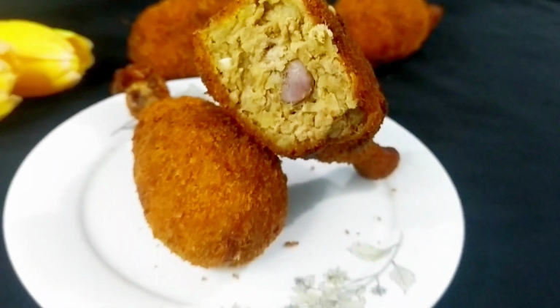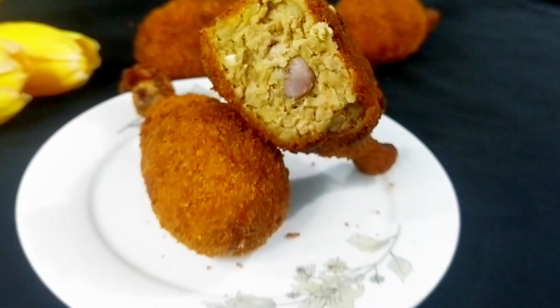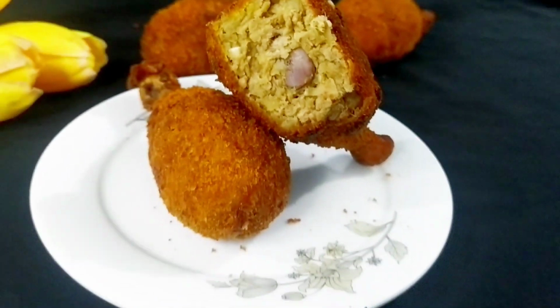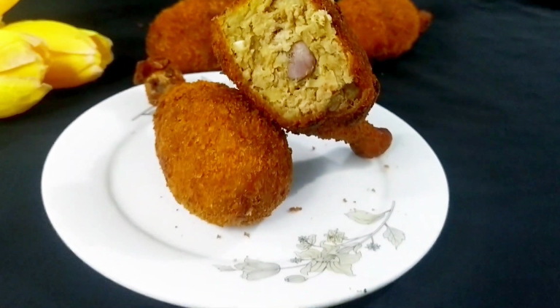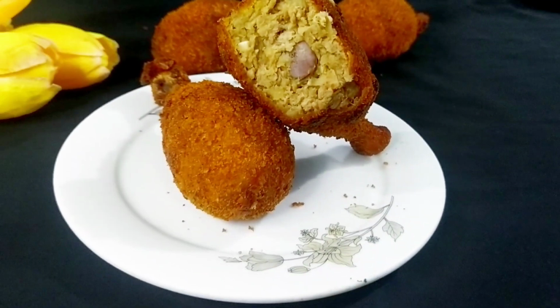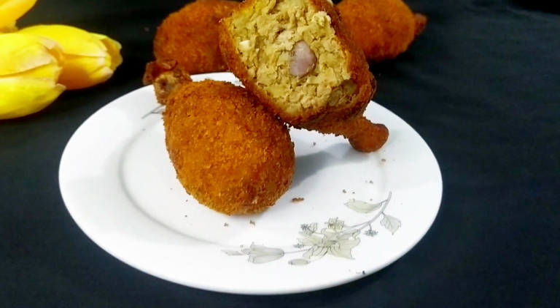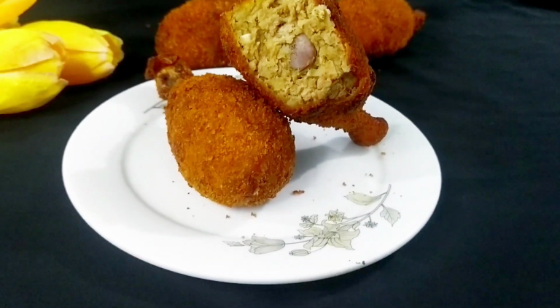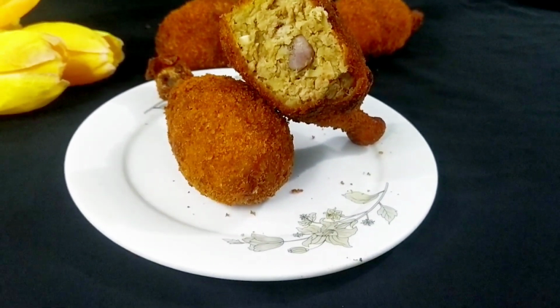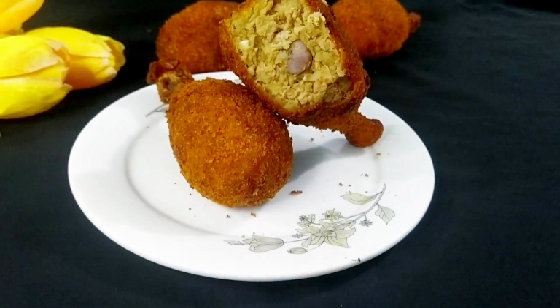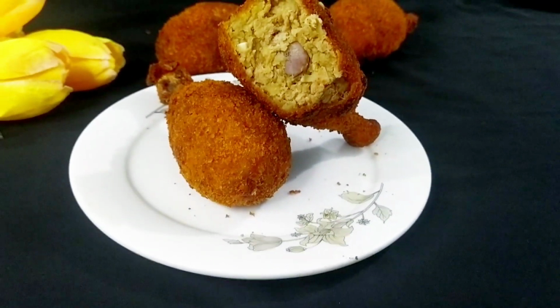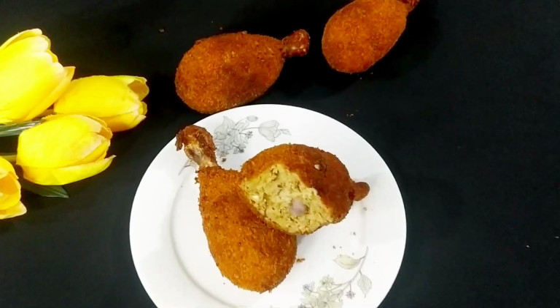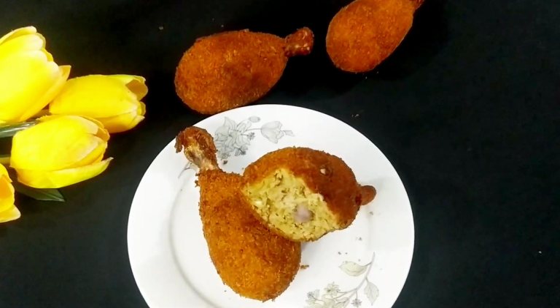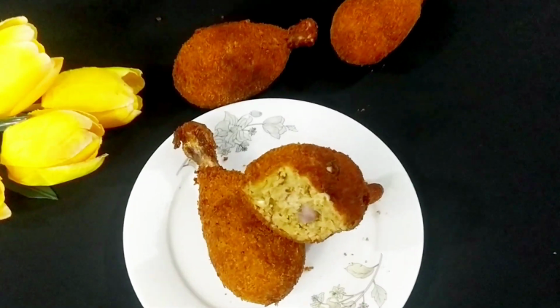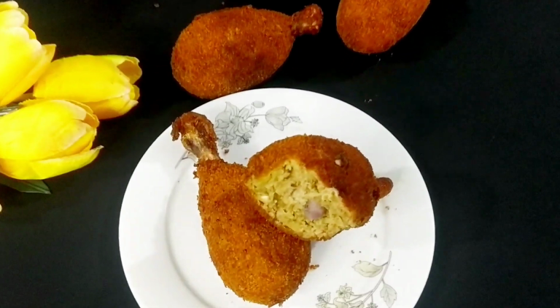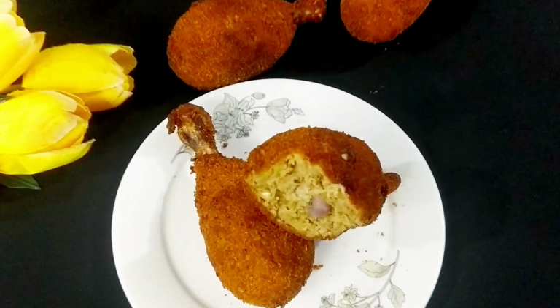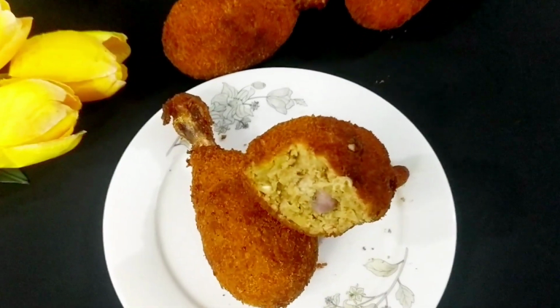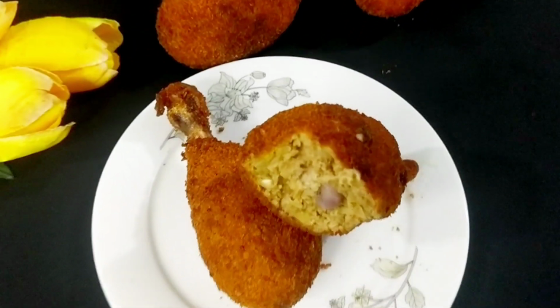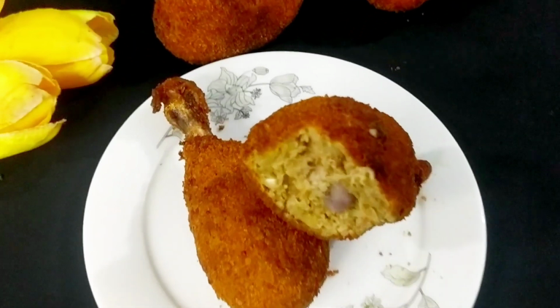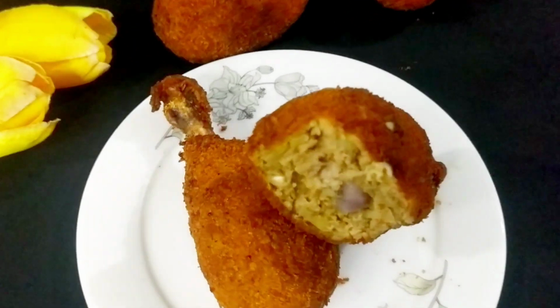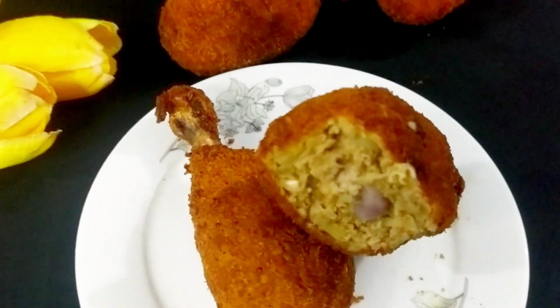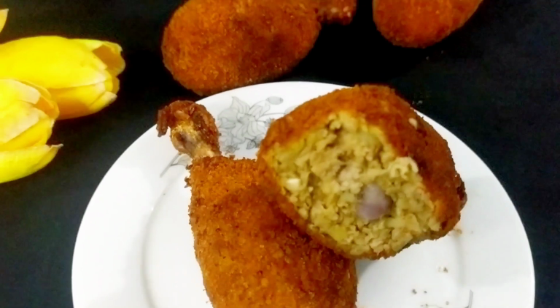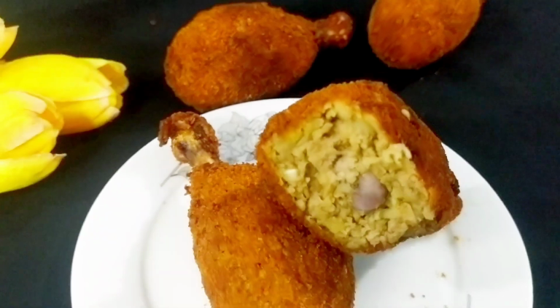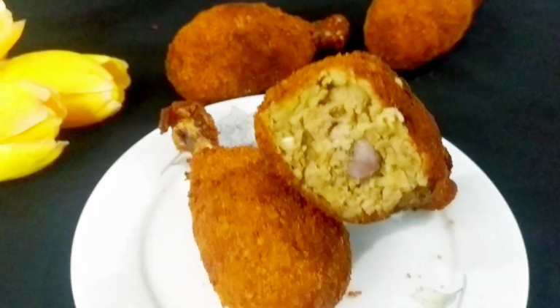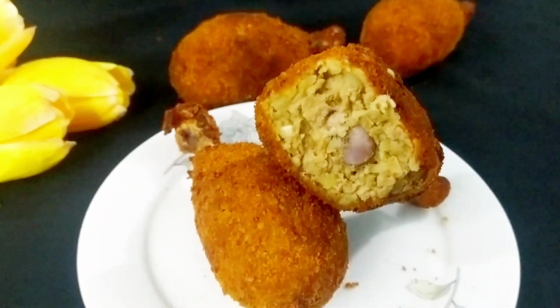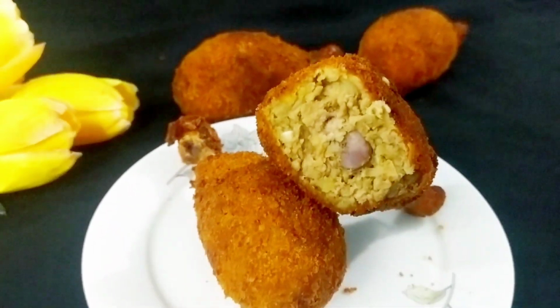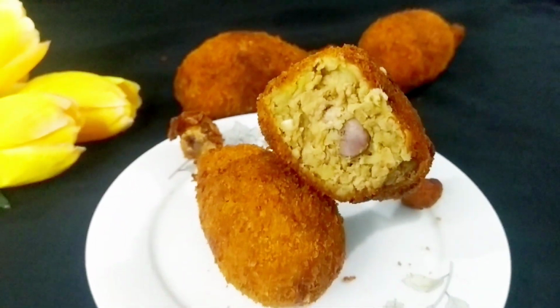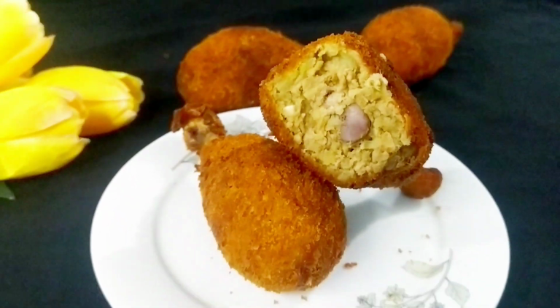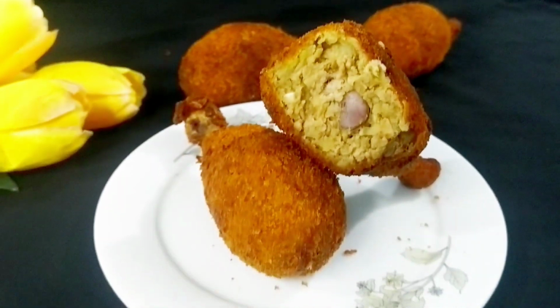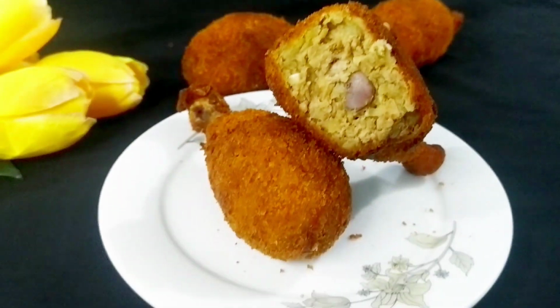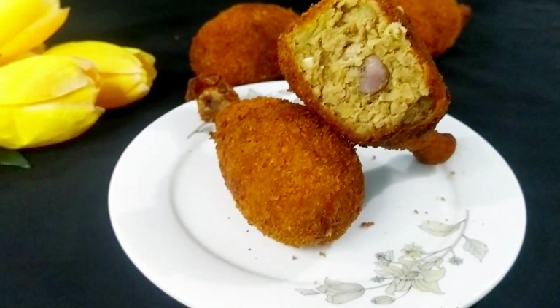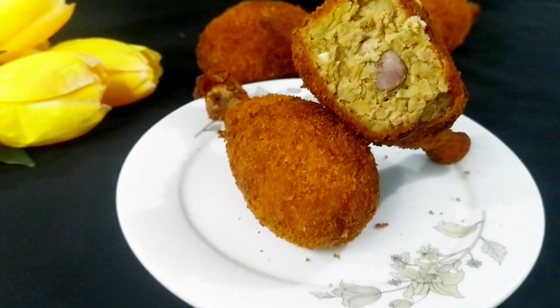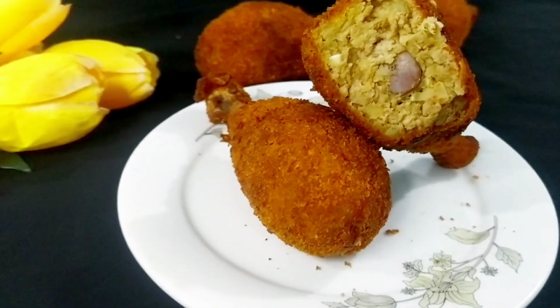You can use the recipe for your family. I am sure you can use the recipe for my family. If you like, subscribe.